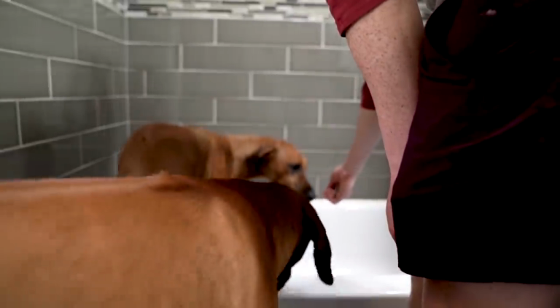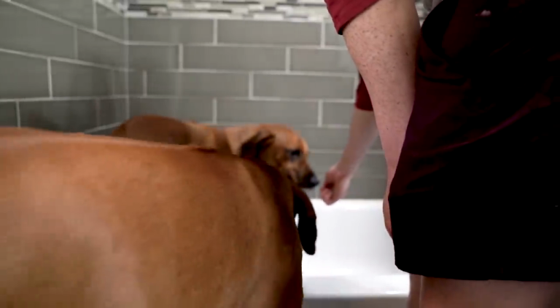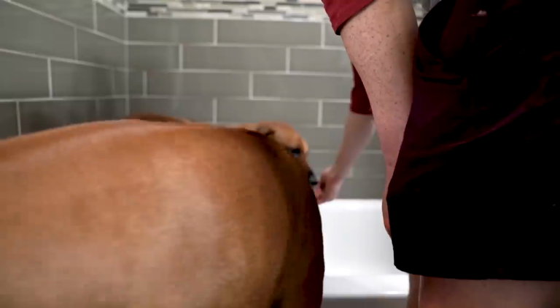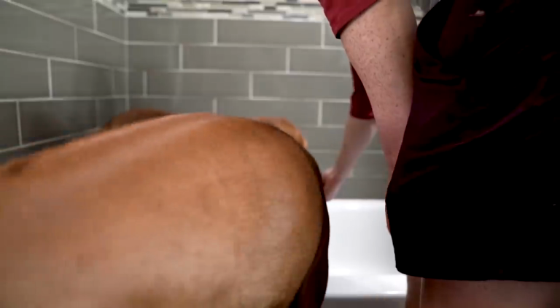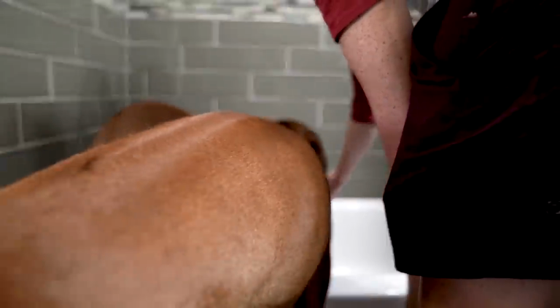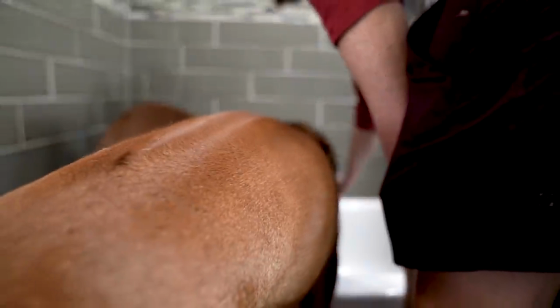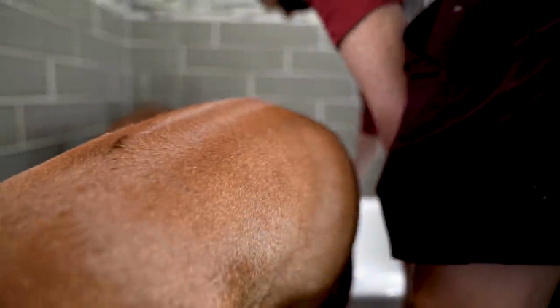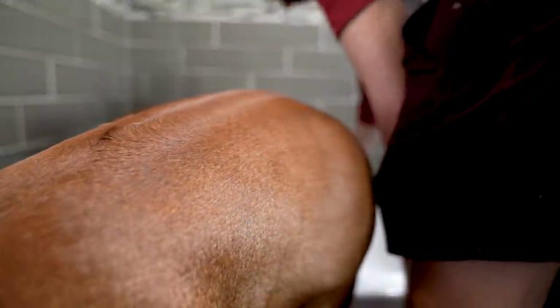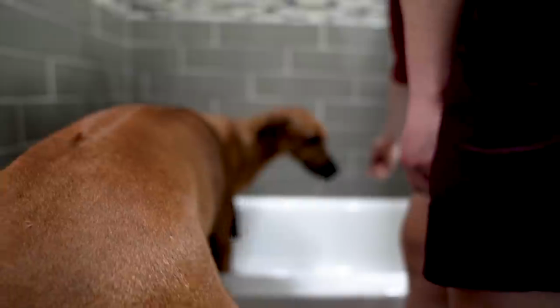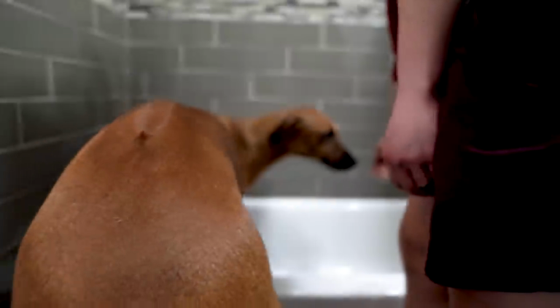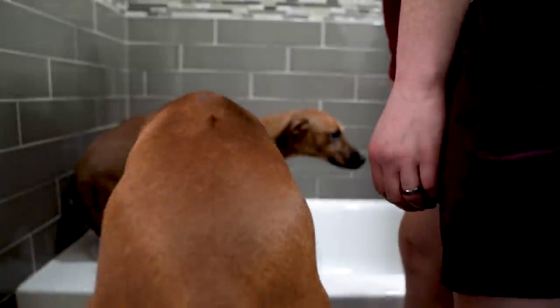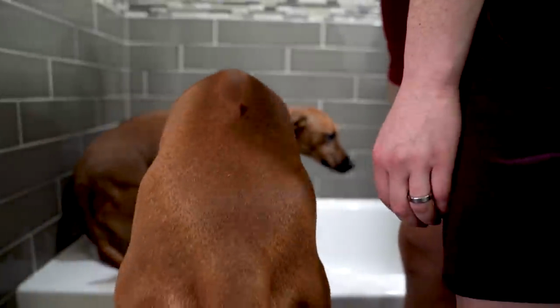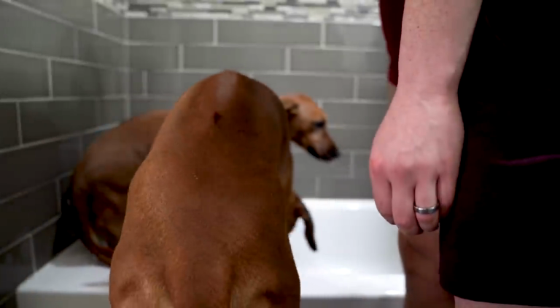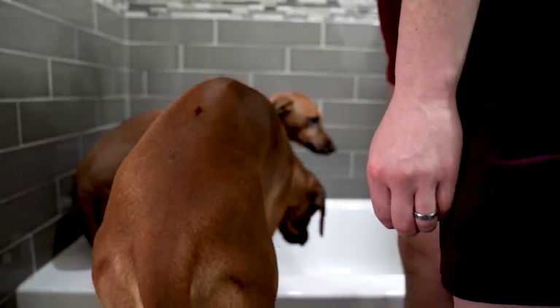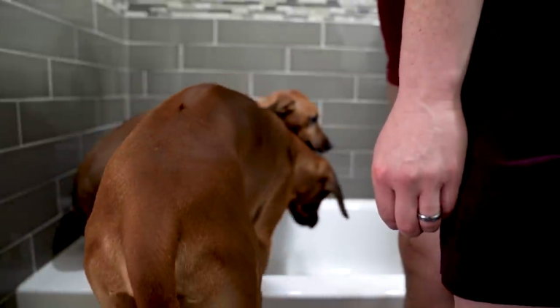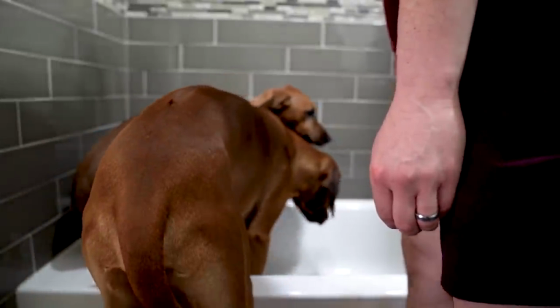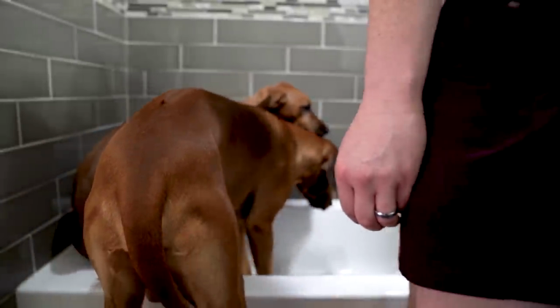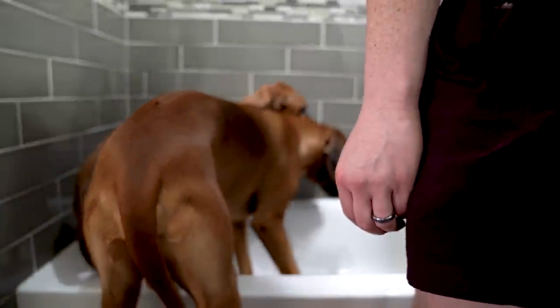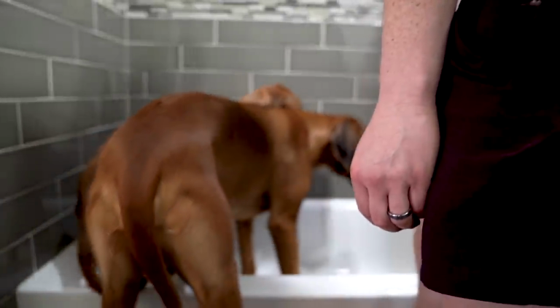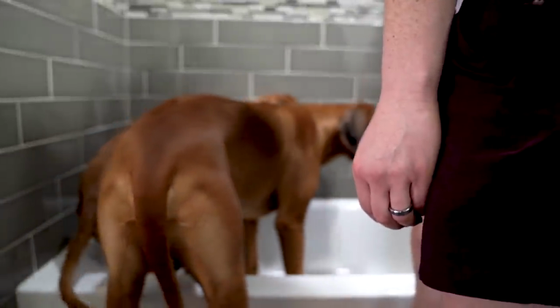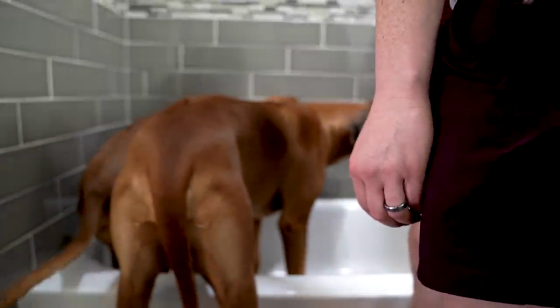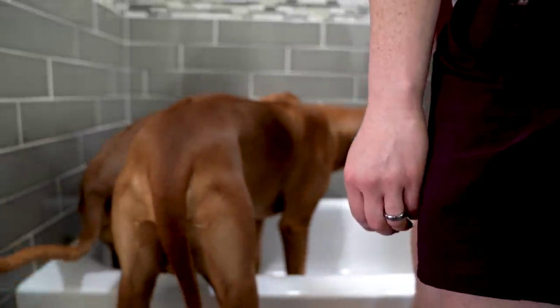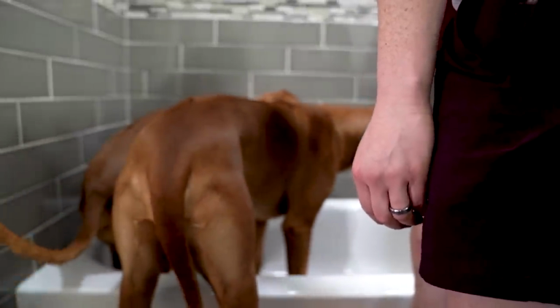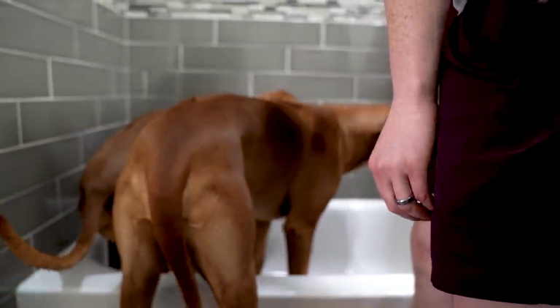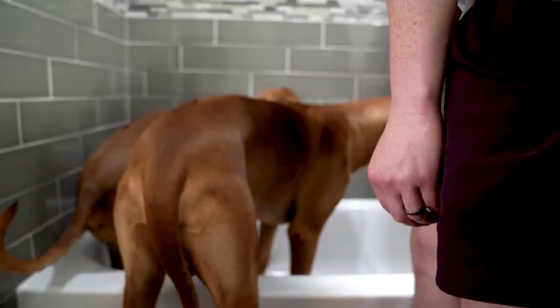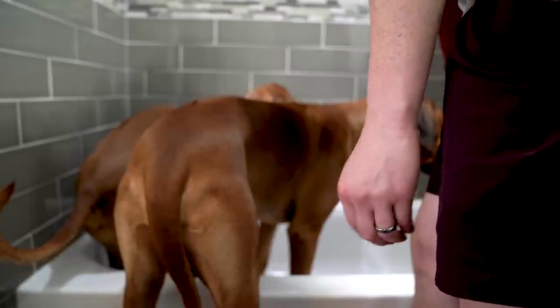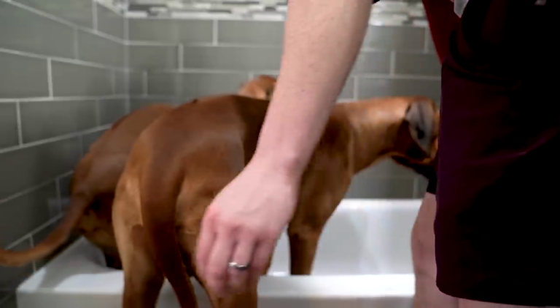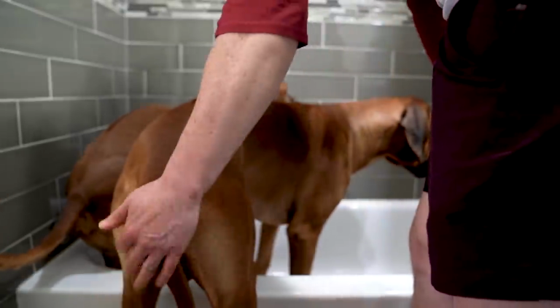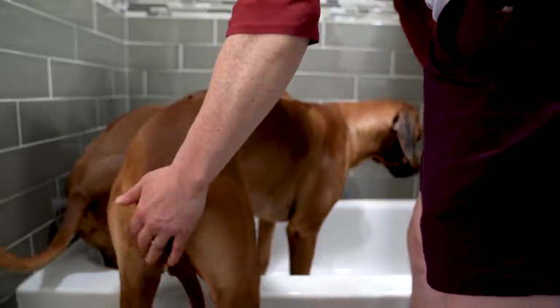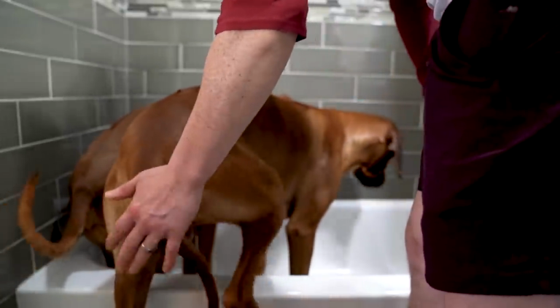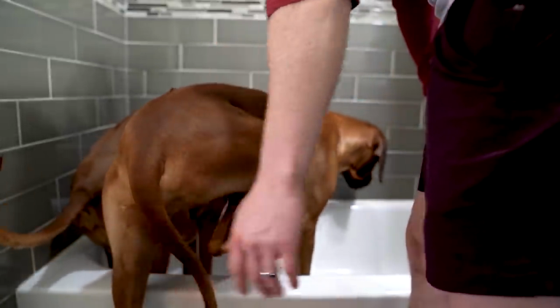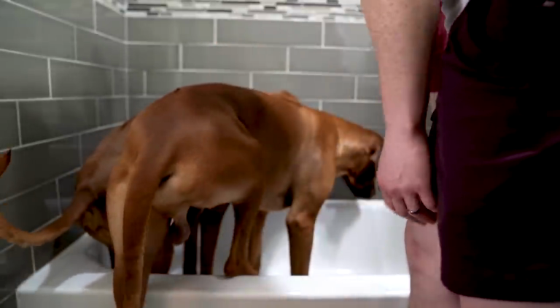It makes my life so much easier now that Penny and Zero will get in the tub on their own, plus or minus a few treats and taps on the butt.